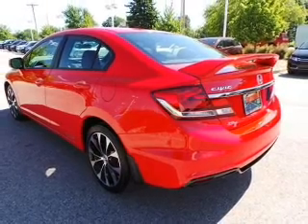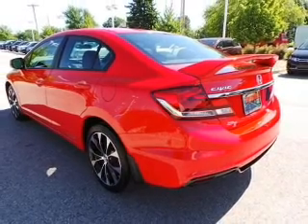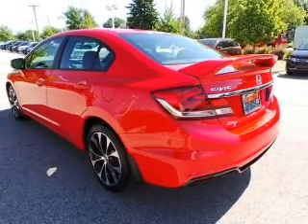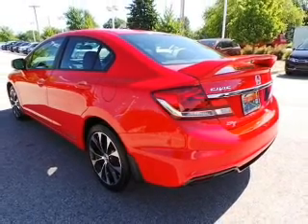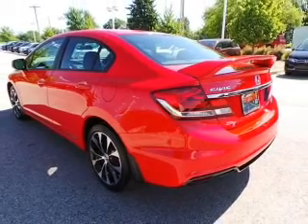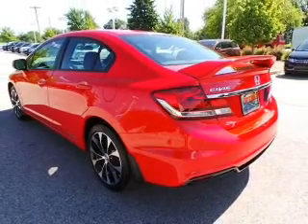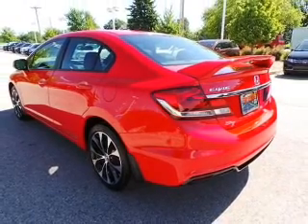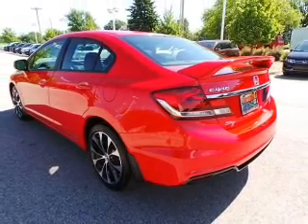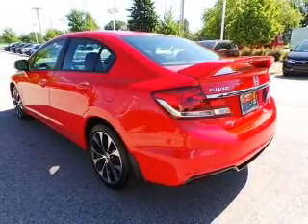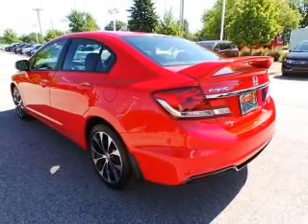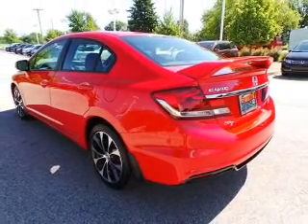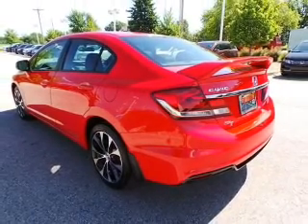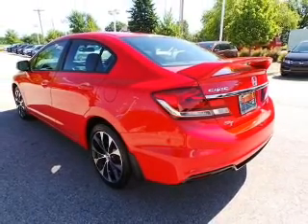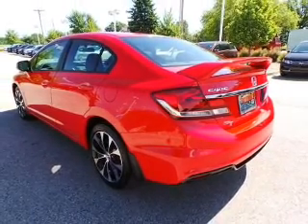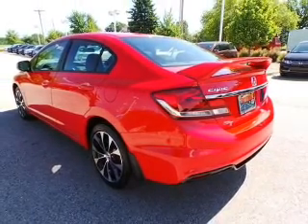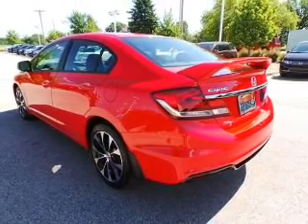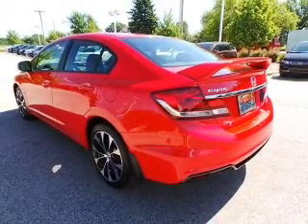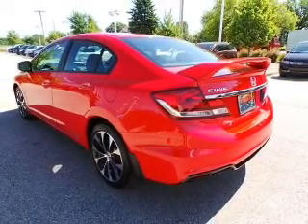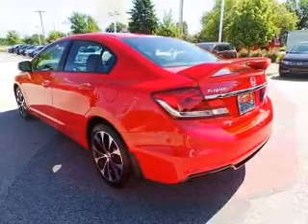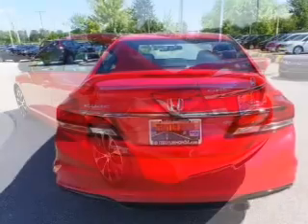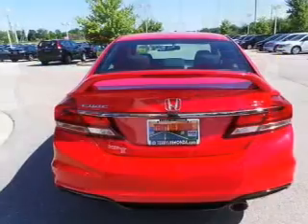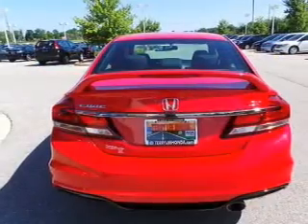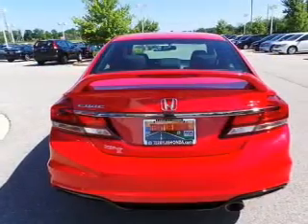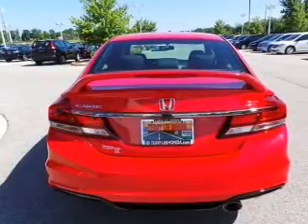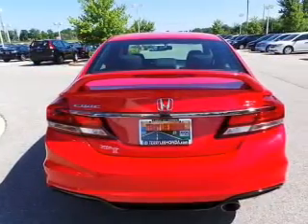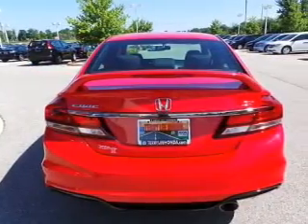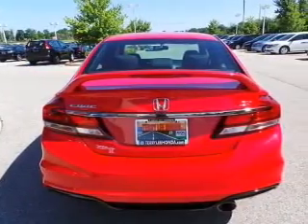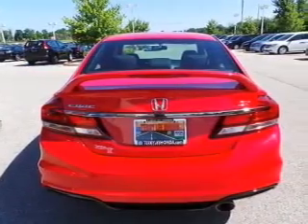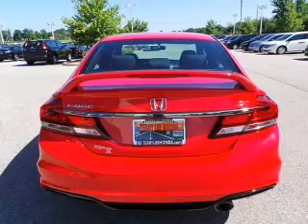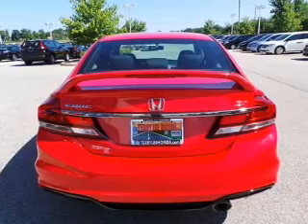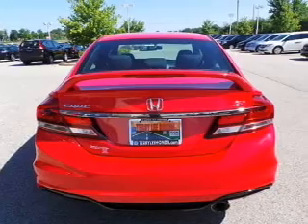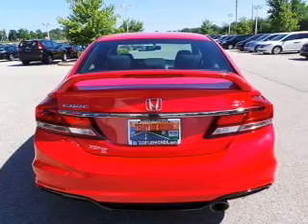Additional features include an alarm system, power seats, cruise control, keyless entry, and a trip computer.